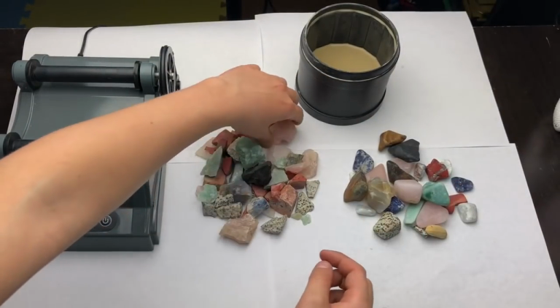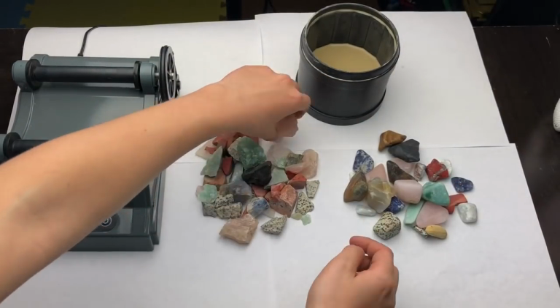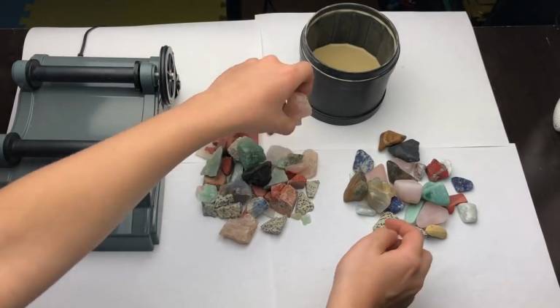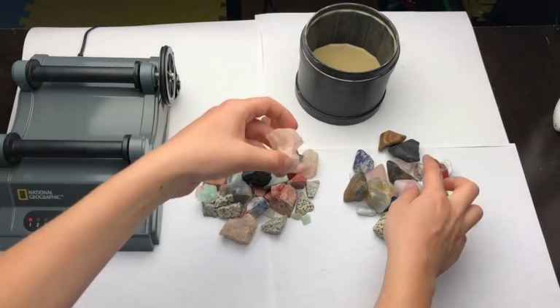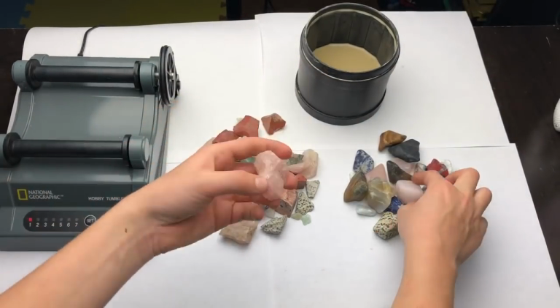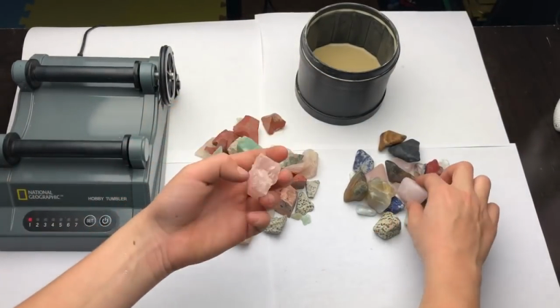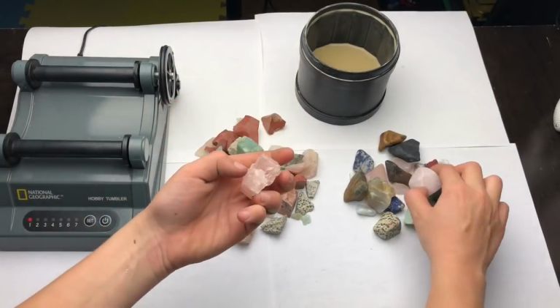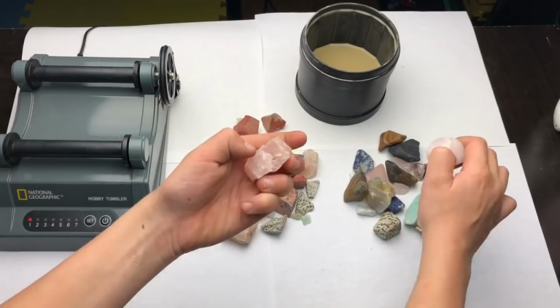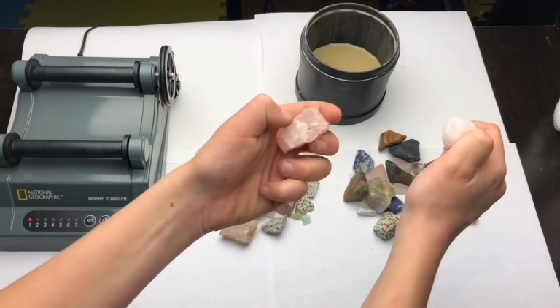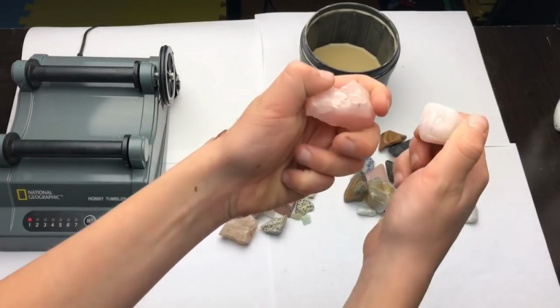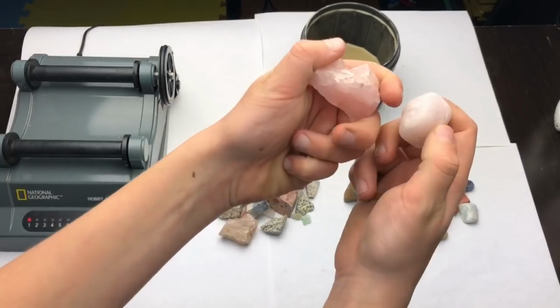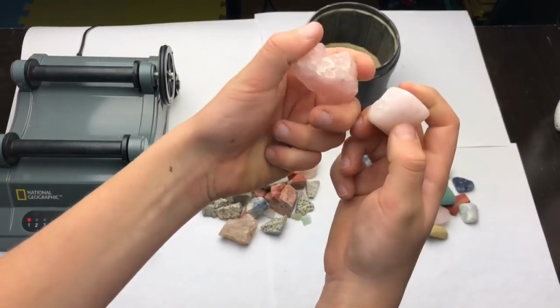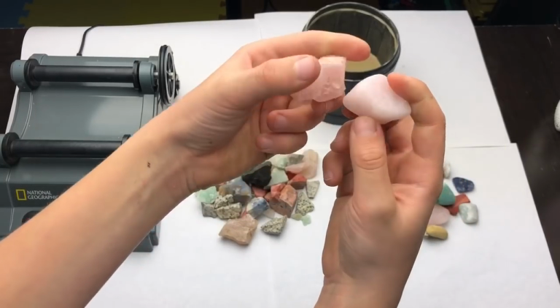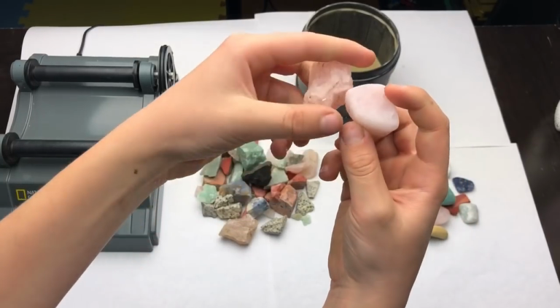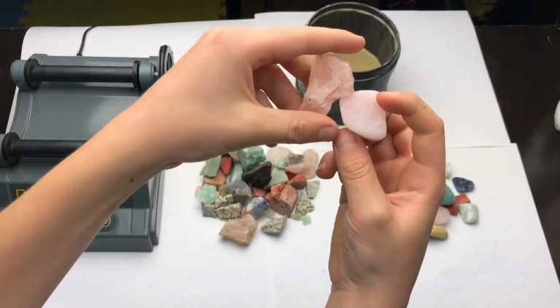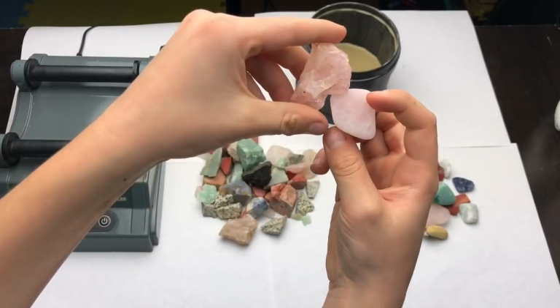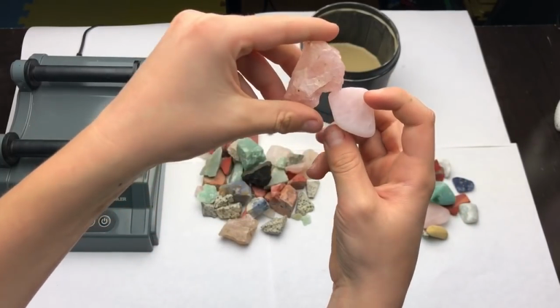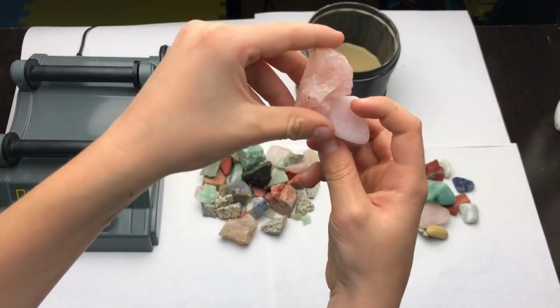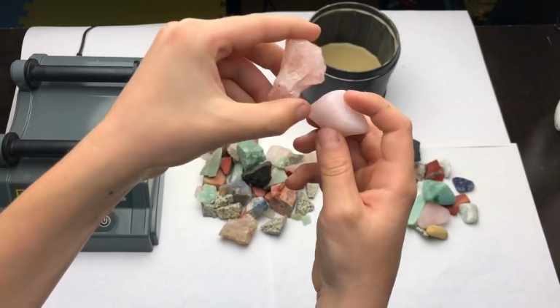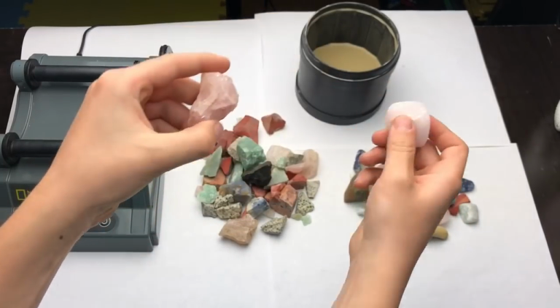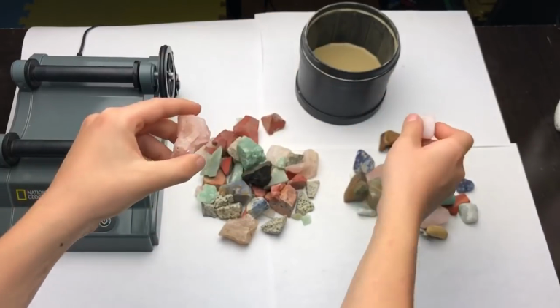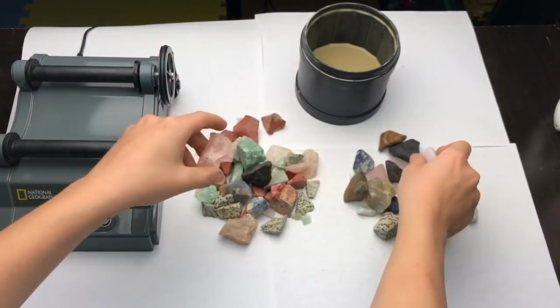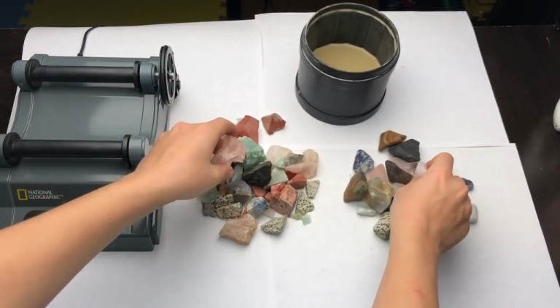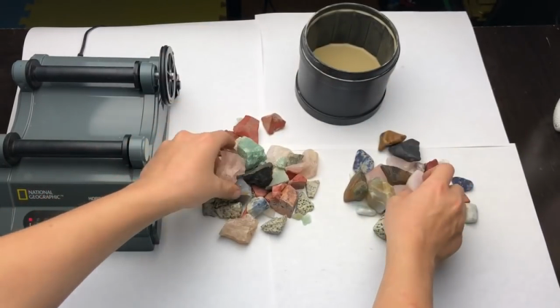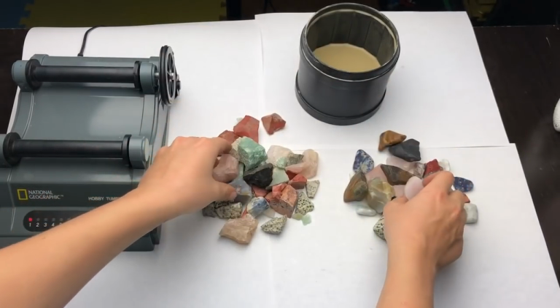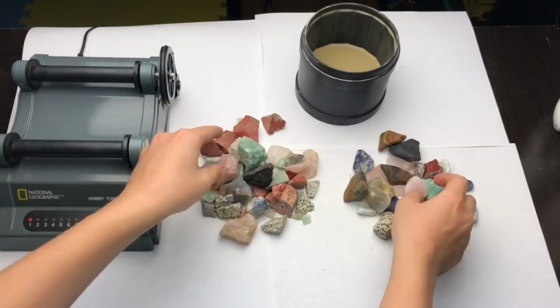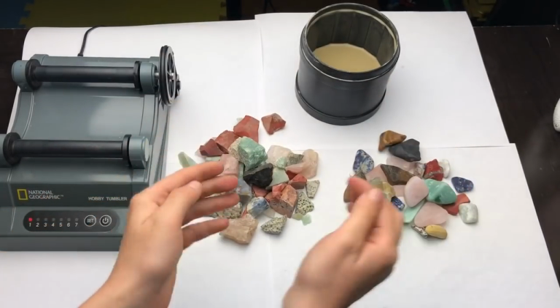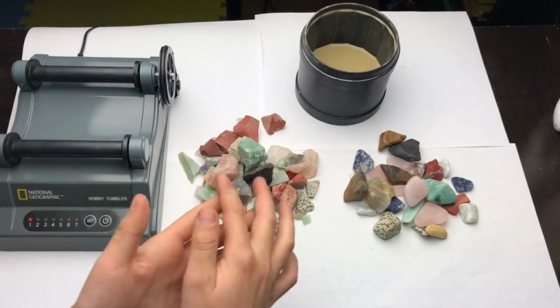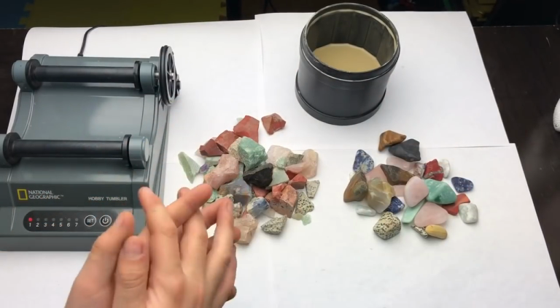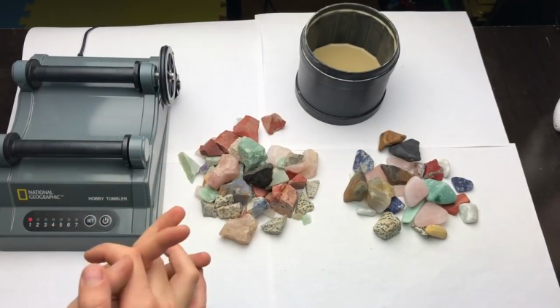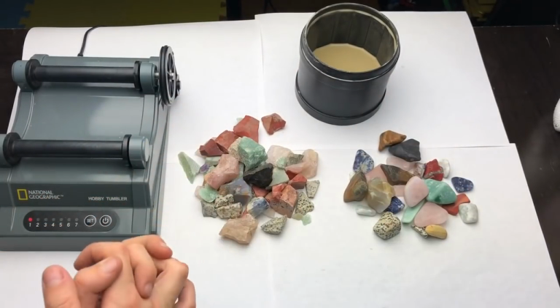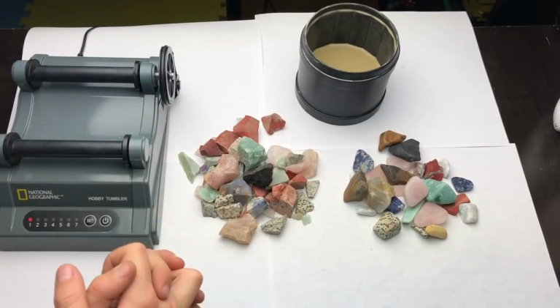Here's some rose quartz. See the difference? That's how it works.